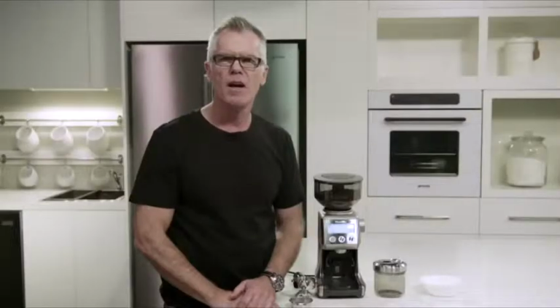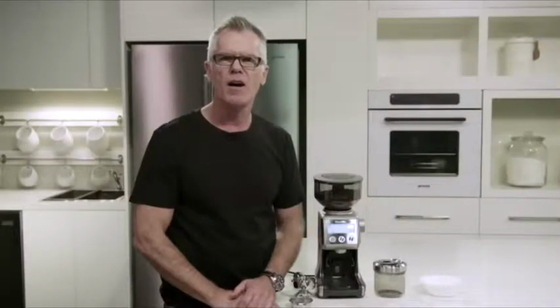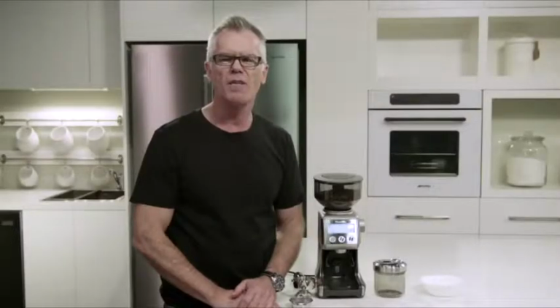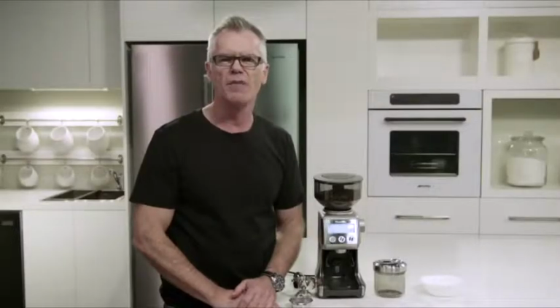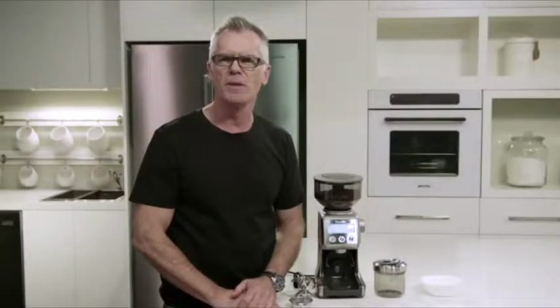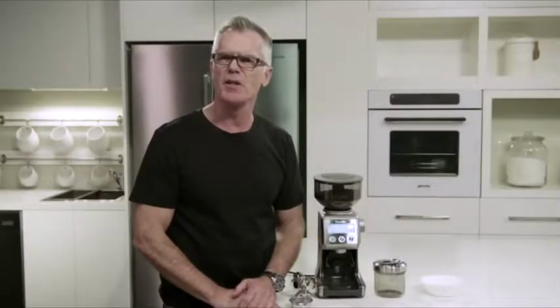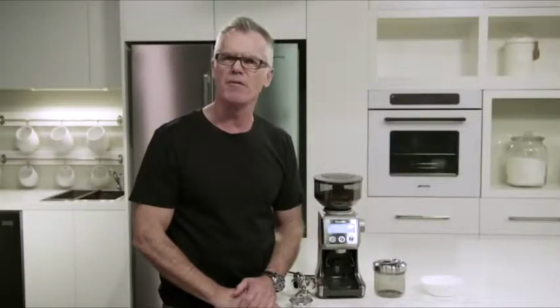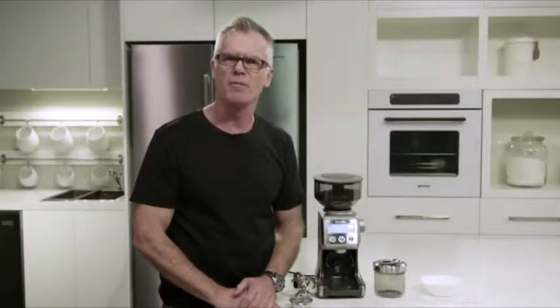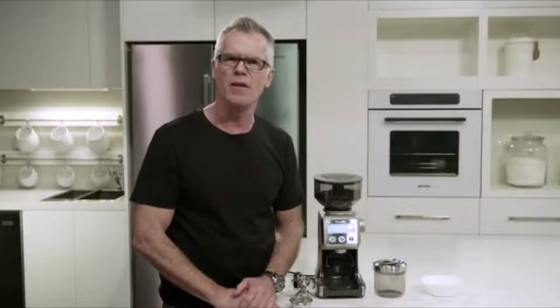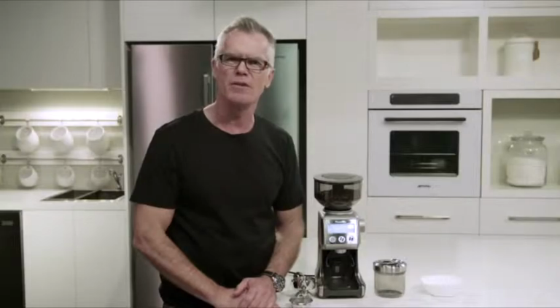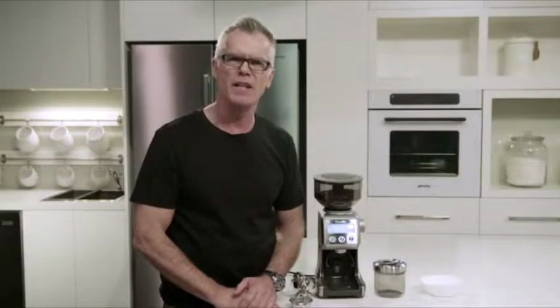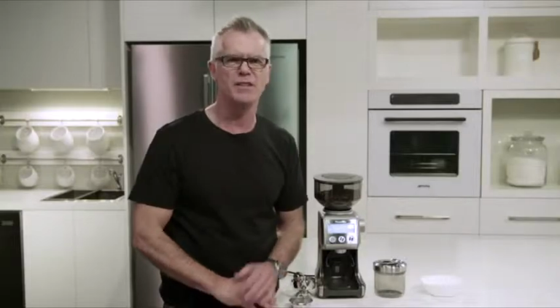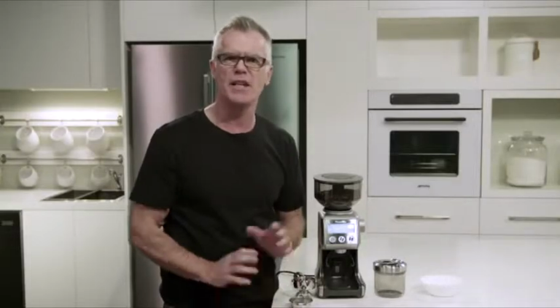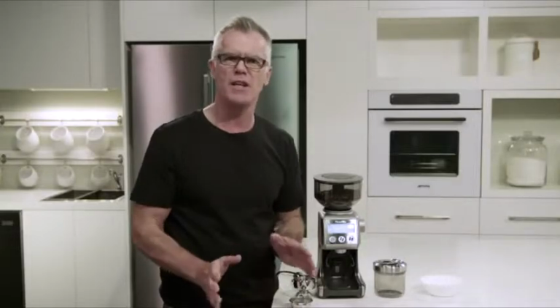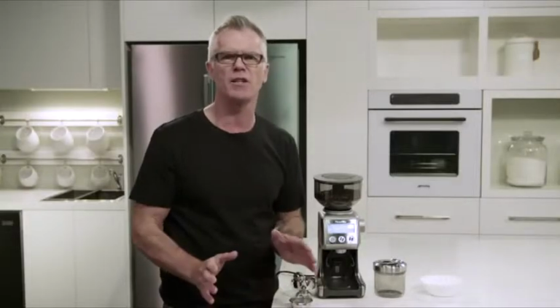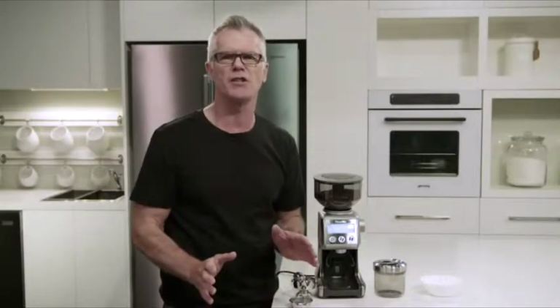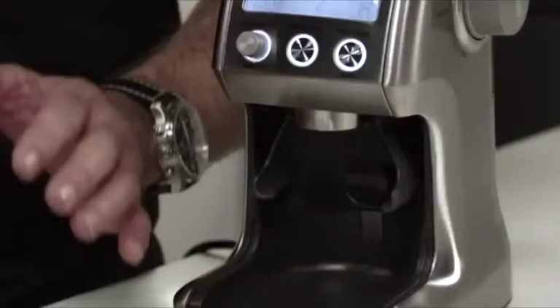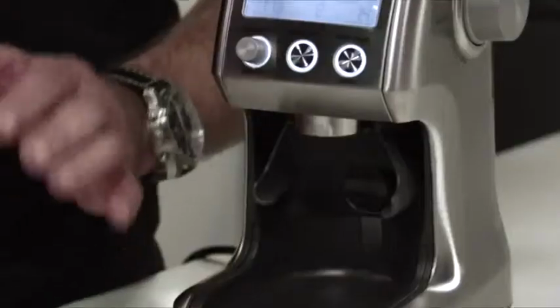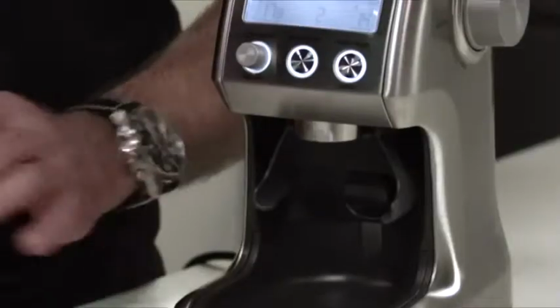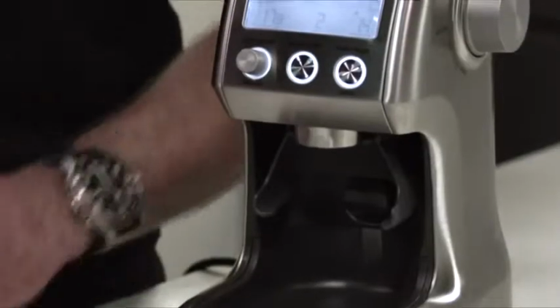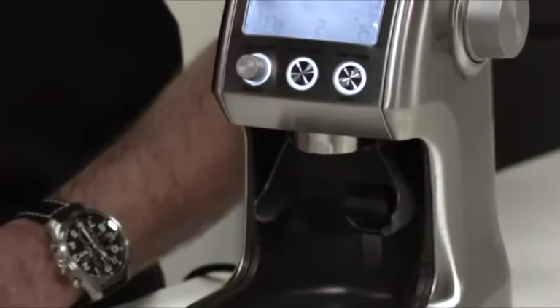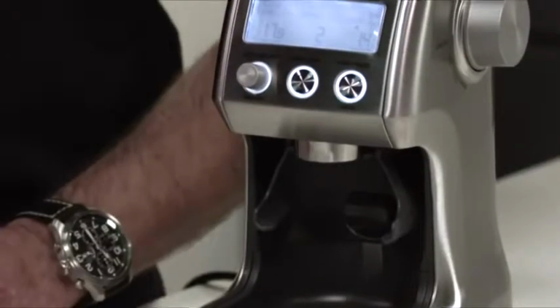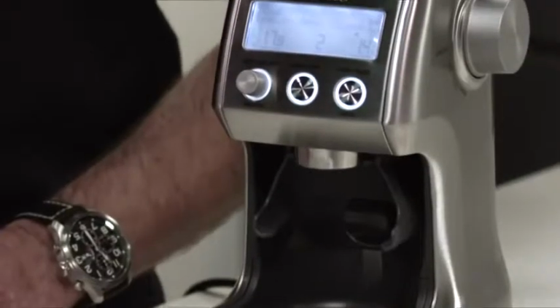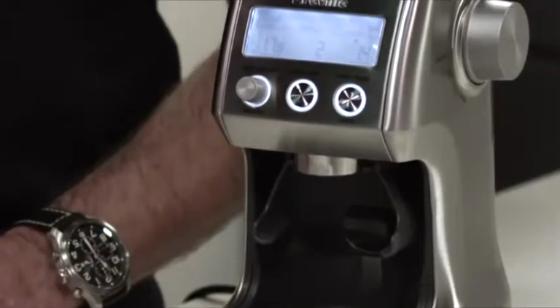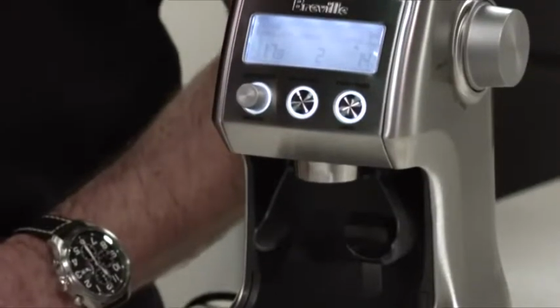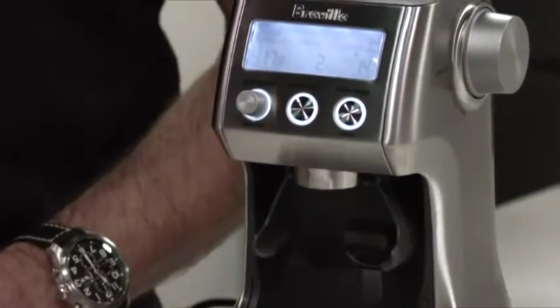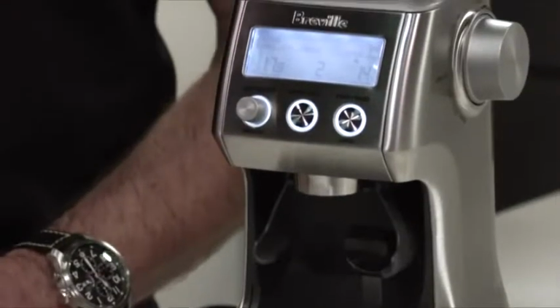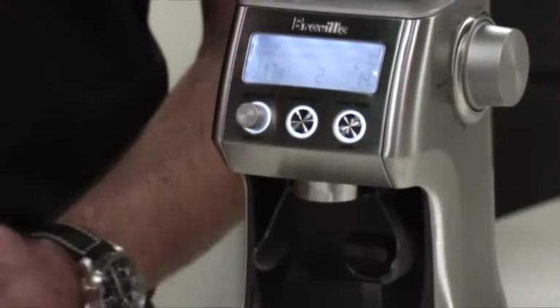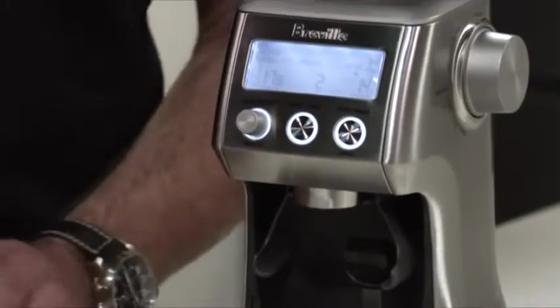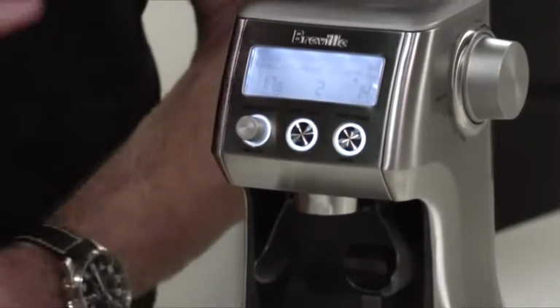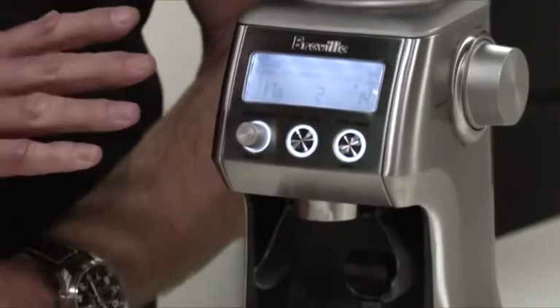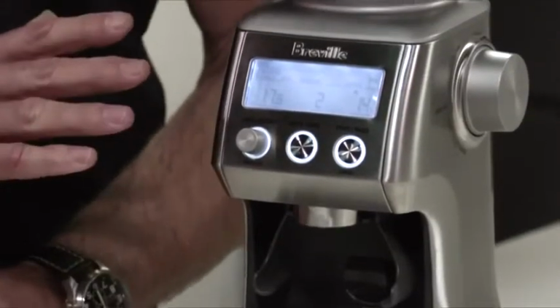Hi, I'm Bill McKnight from Revel, and today I'd like to show you how to get the most out of your Smart Grinder Pro.